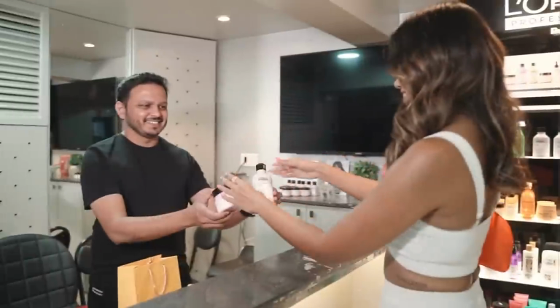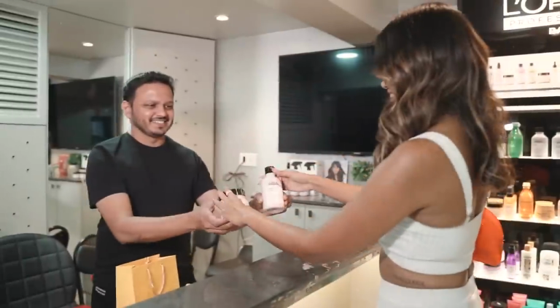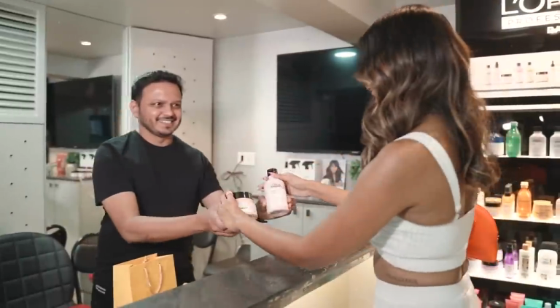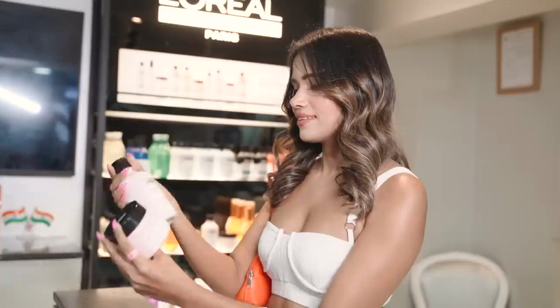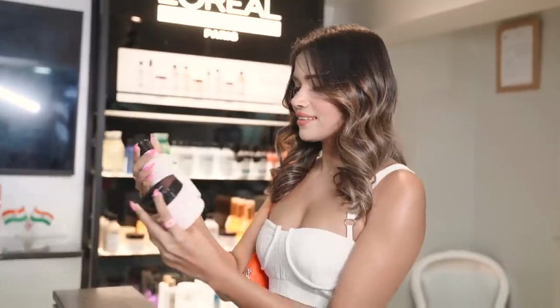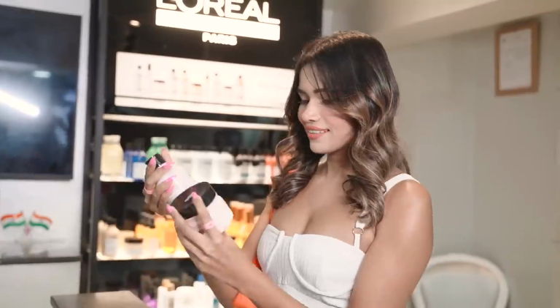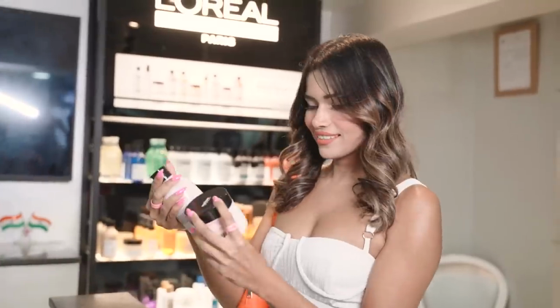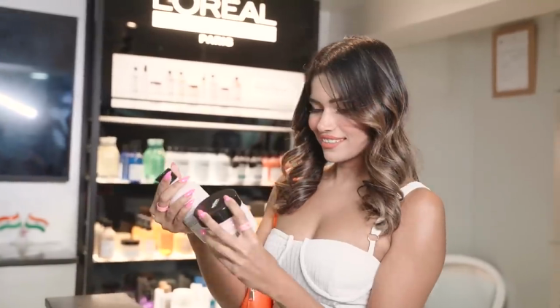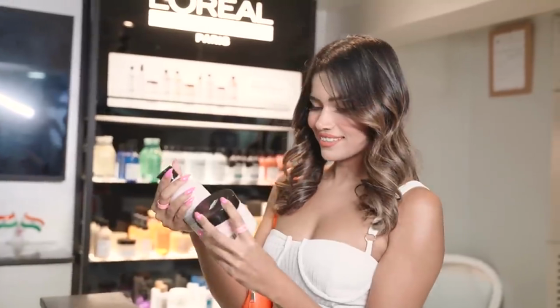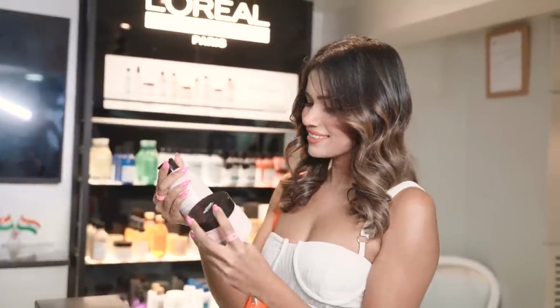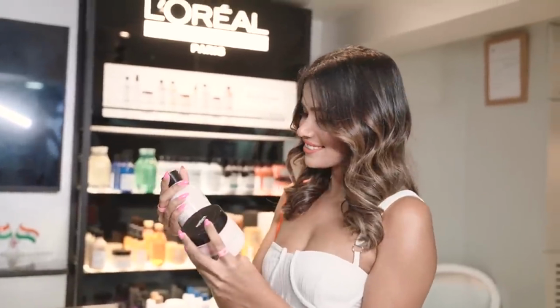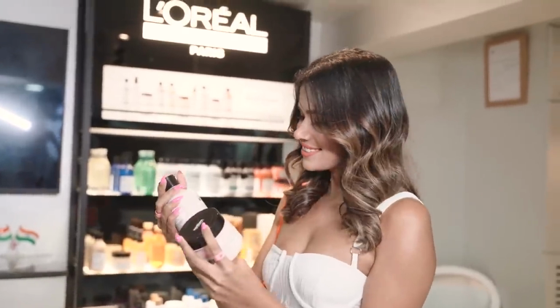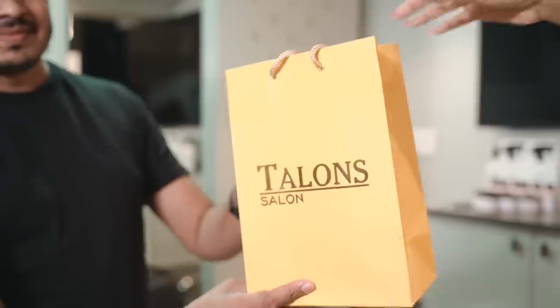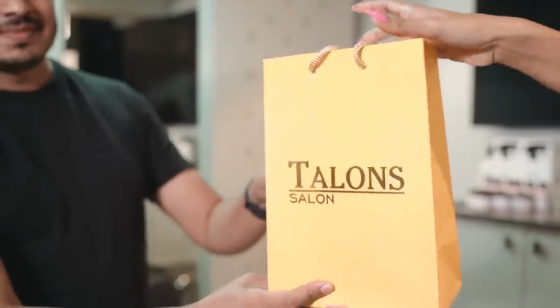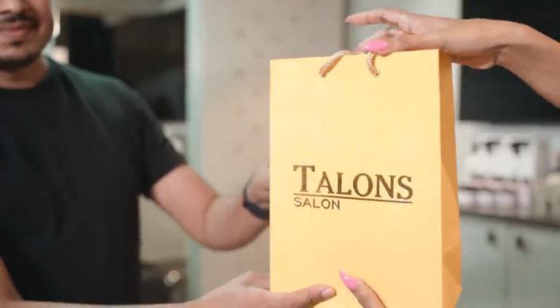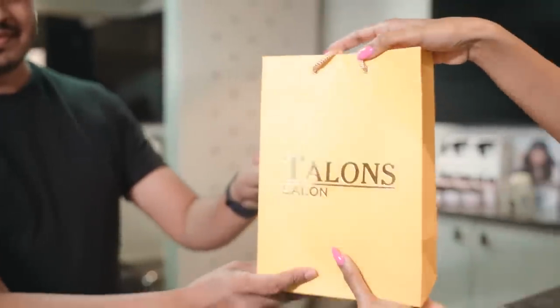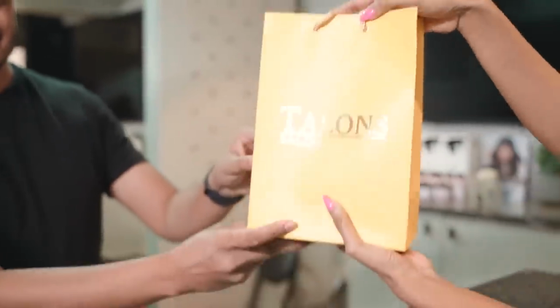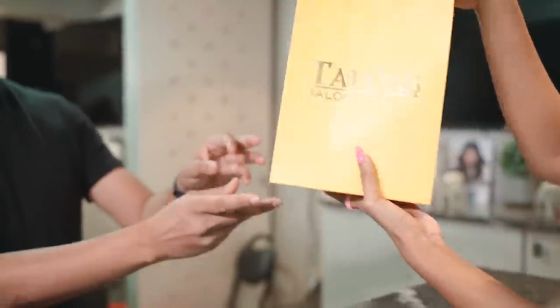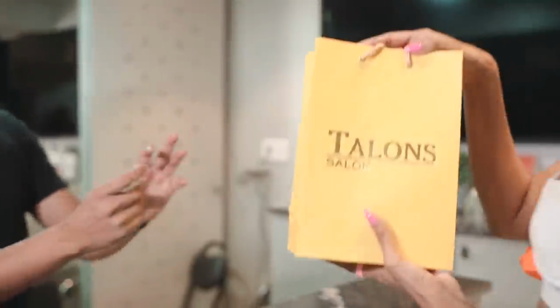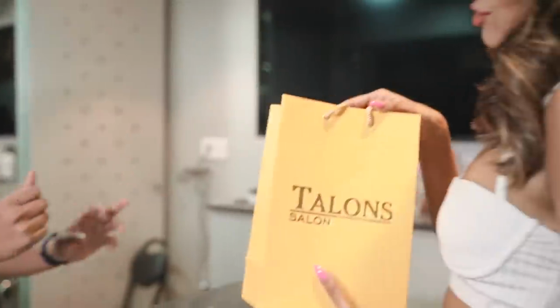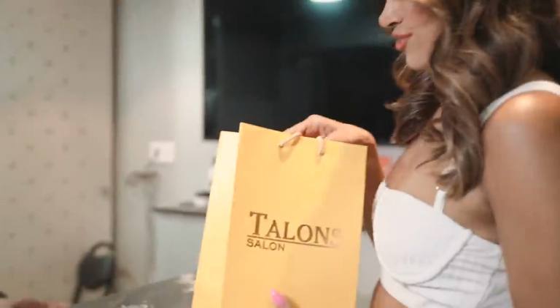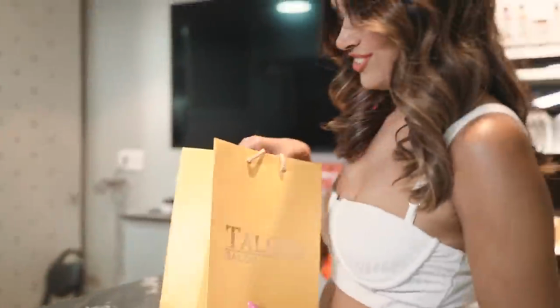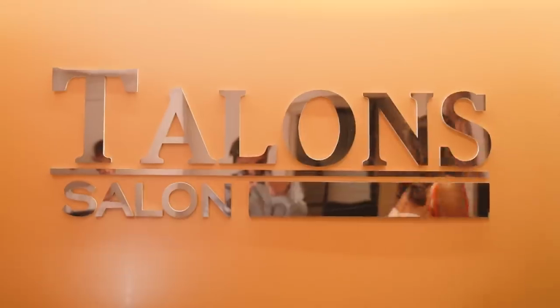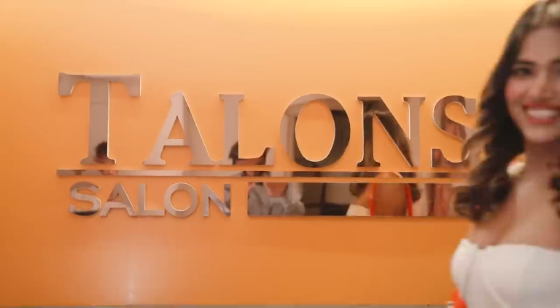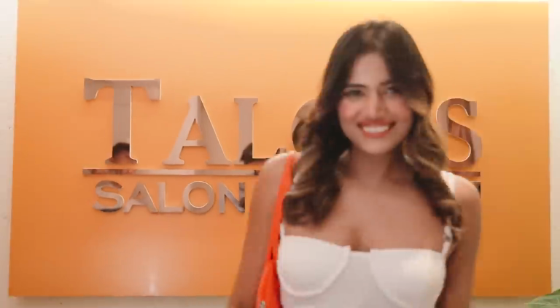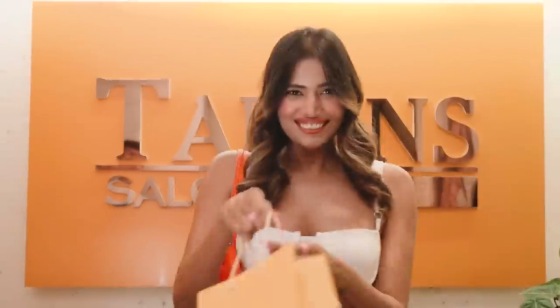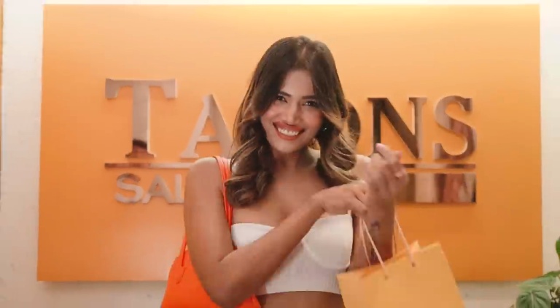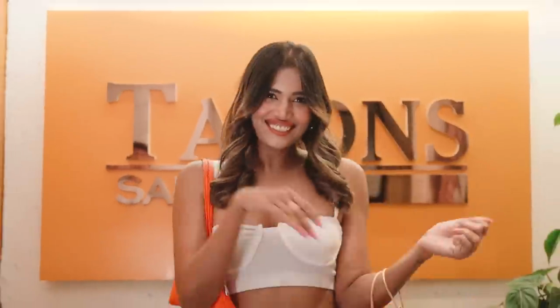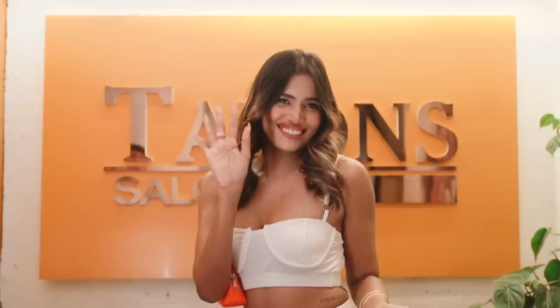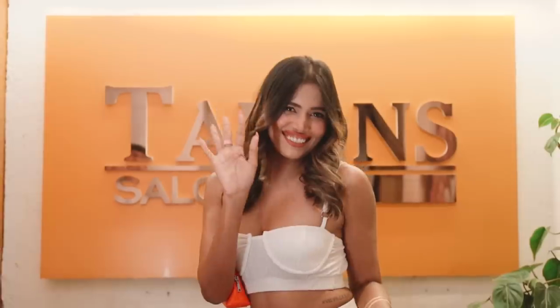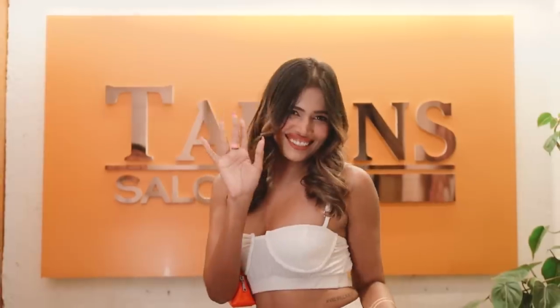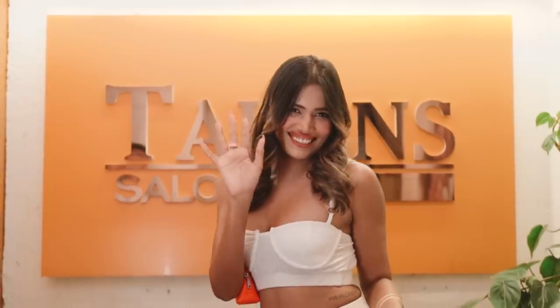My hairdresser also recommended me to use the at-home Vitamino Colour haircare range to ensure my hair stays nourished.